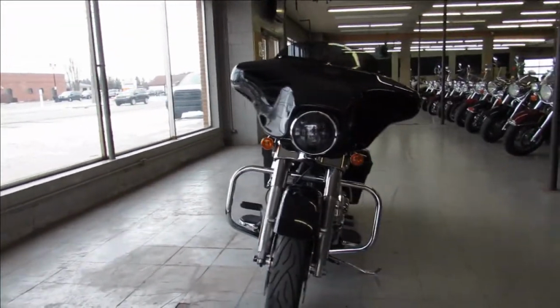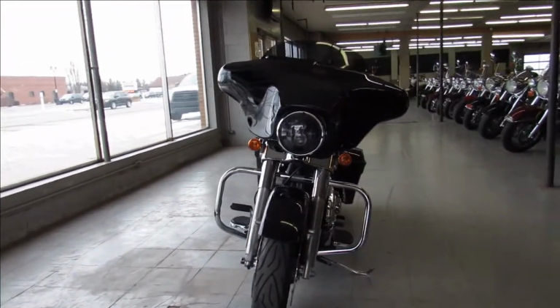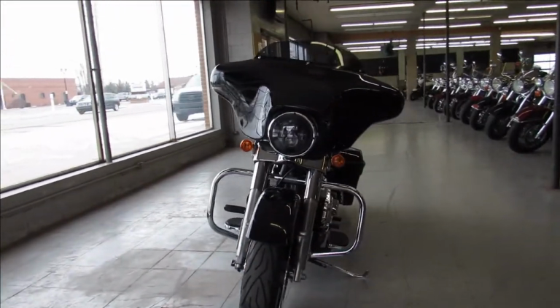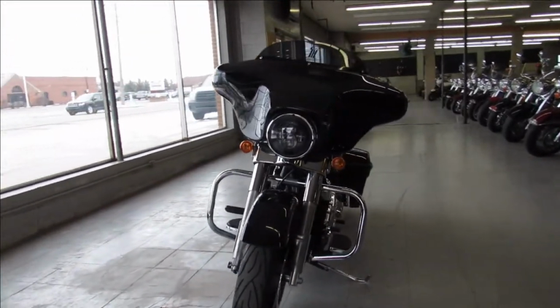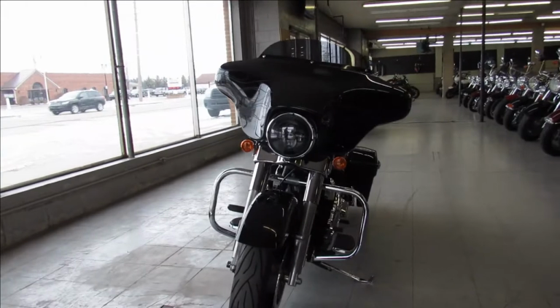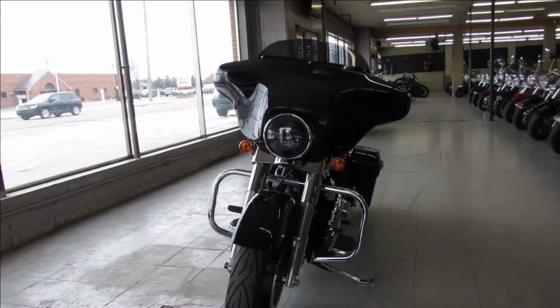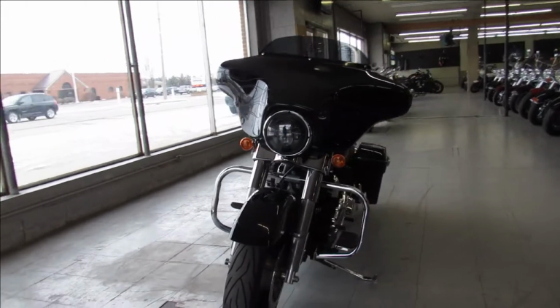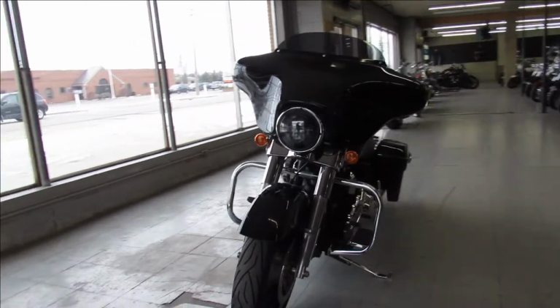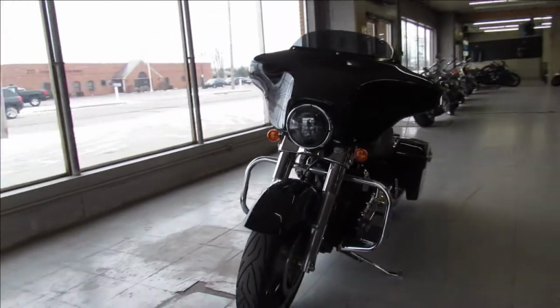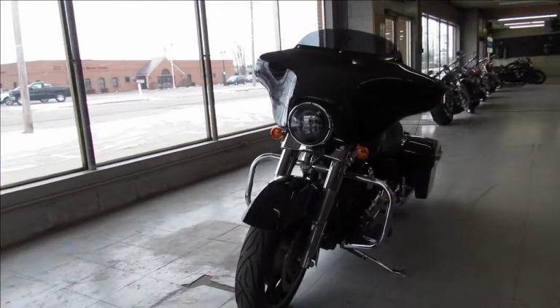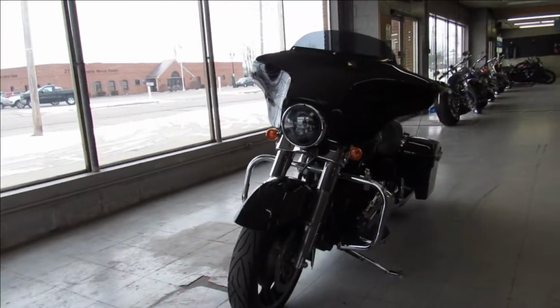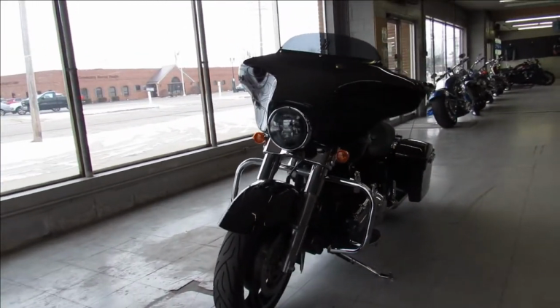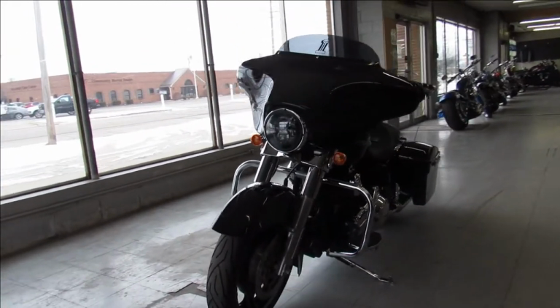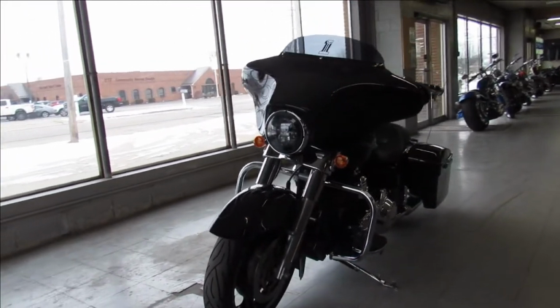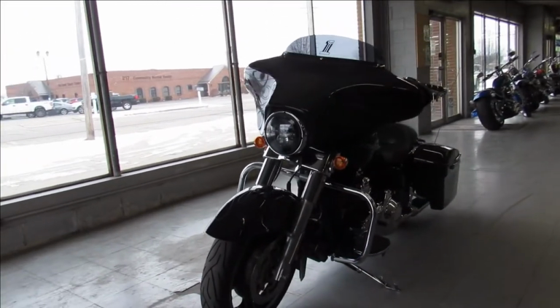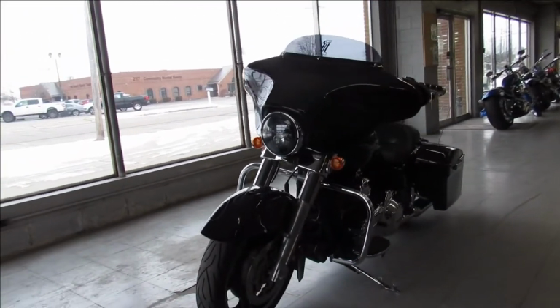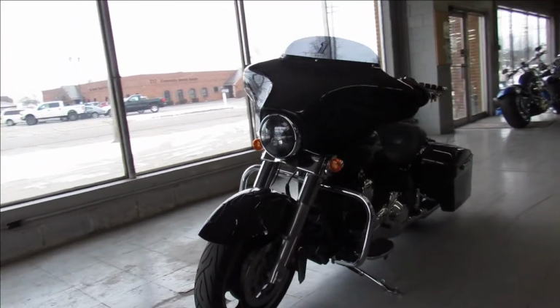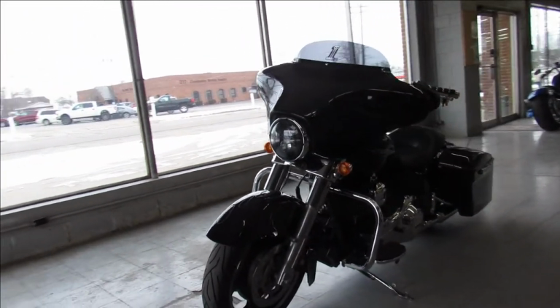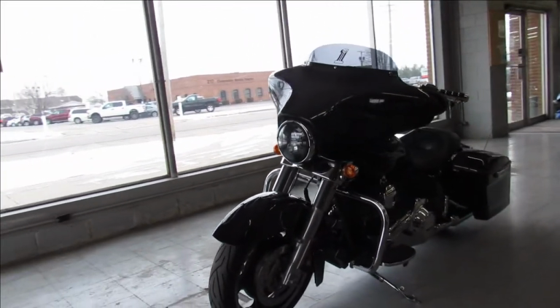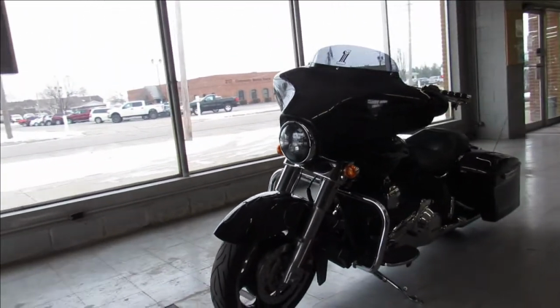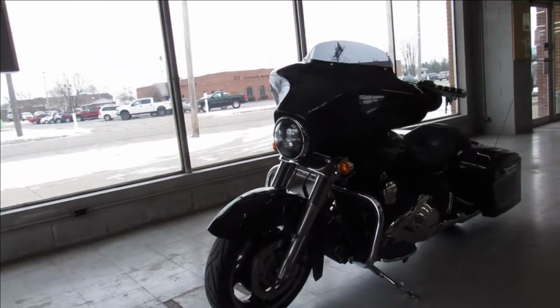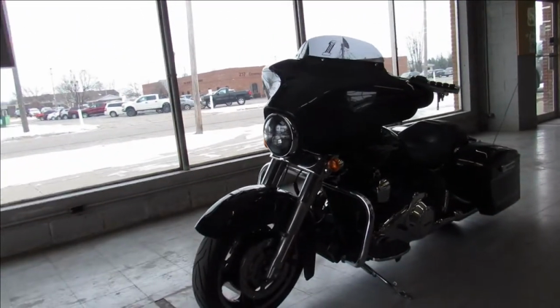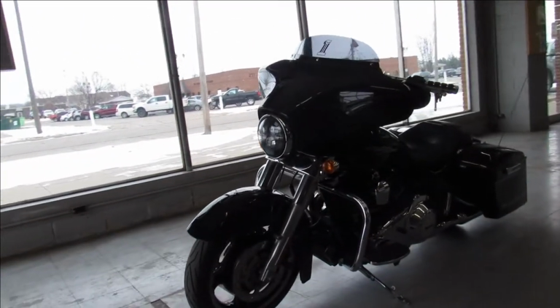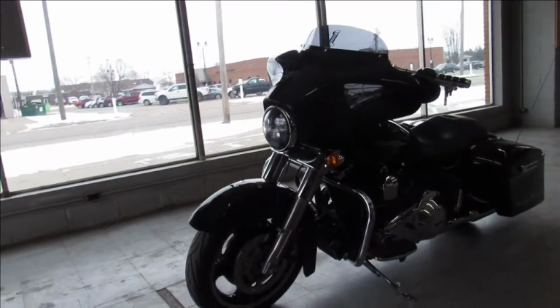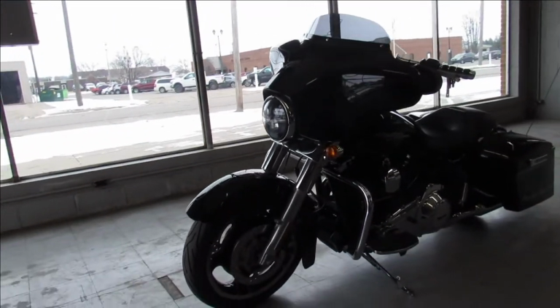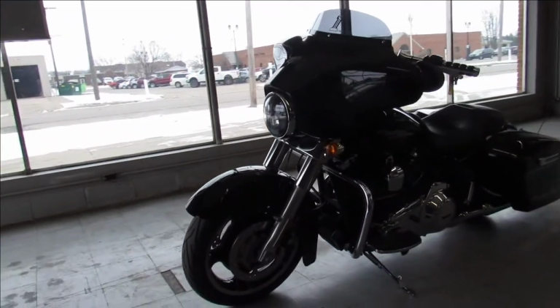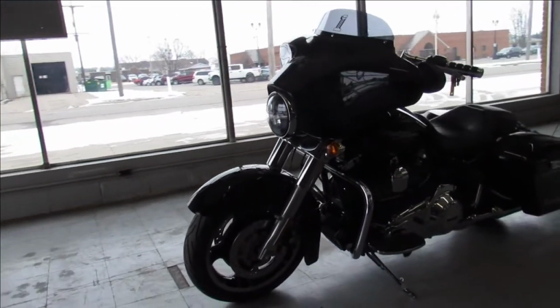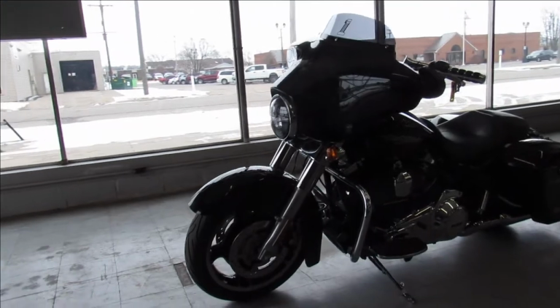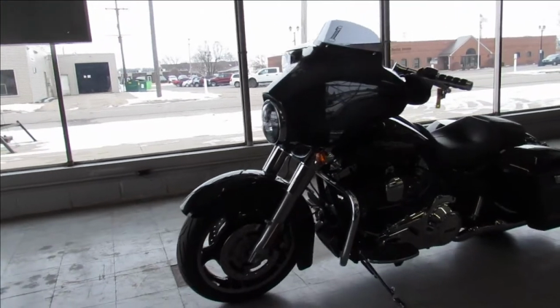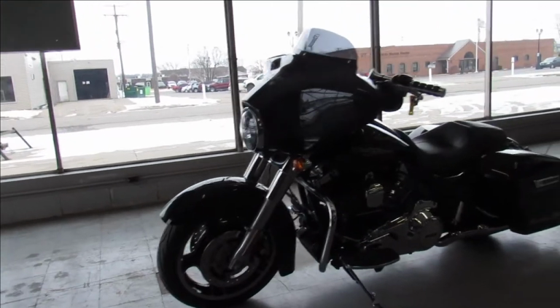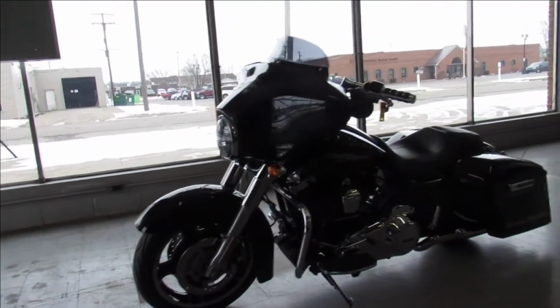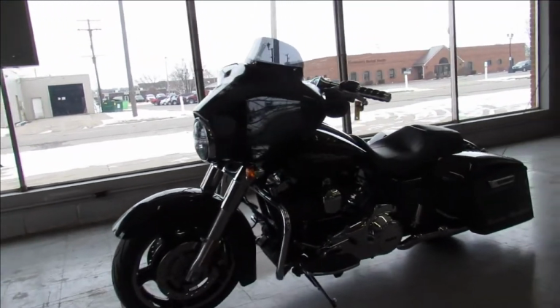Just serviced it at the dealership. All the fluids have been changed — this one is ready to hit the road. You can crank up the tunes and go. That's a 2013 Streetglide.